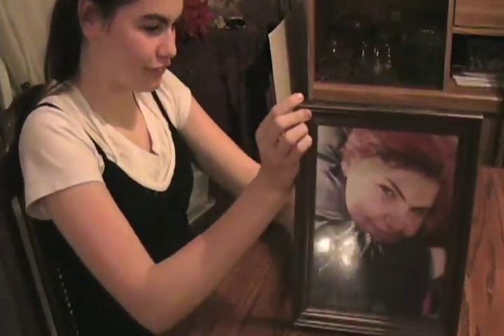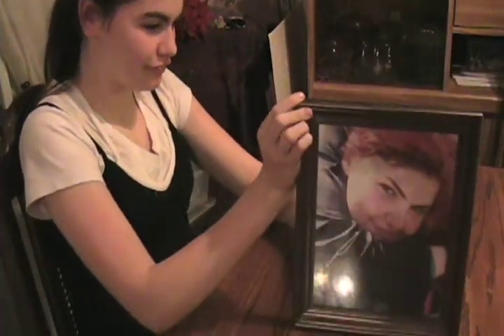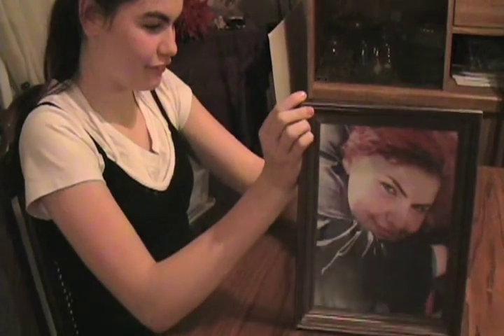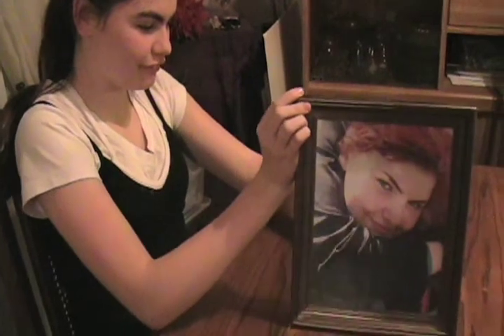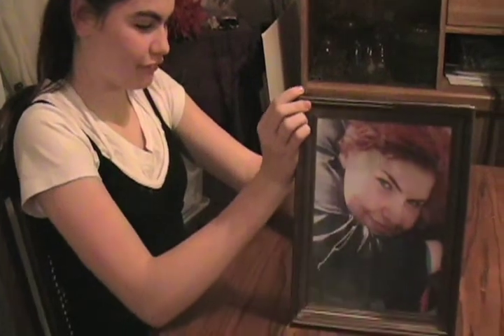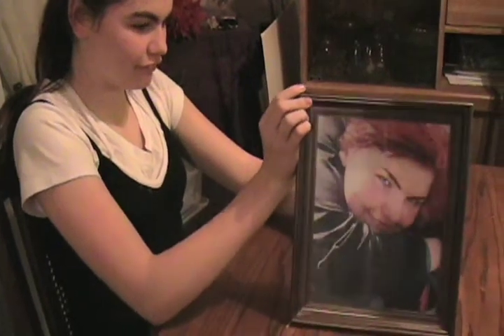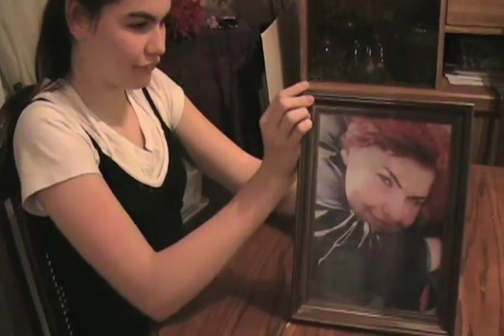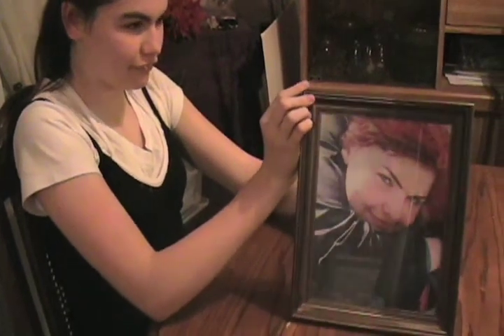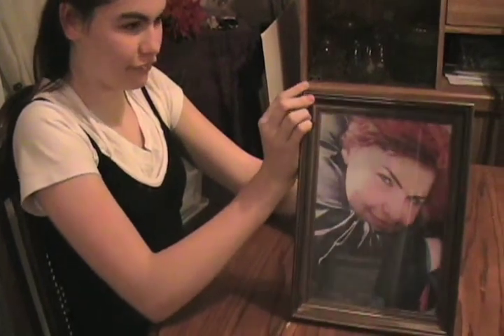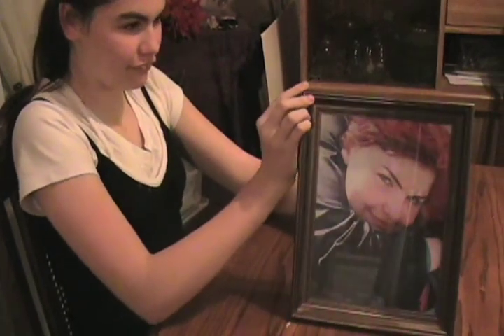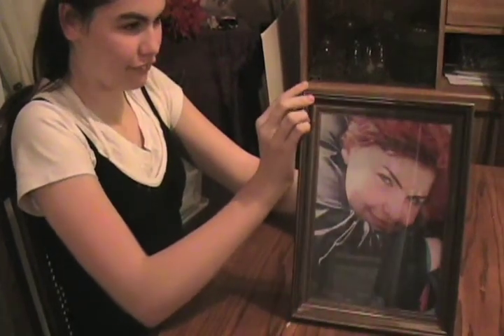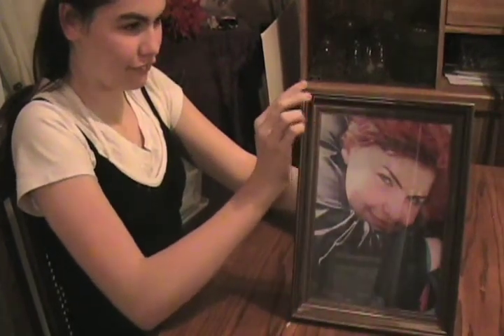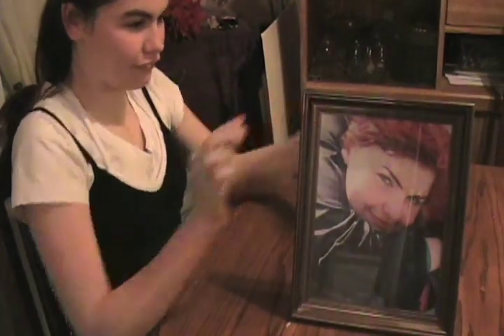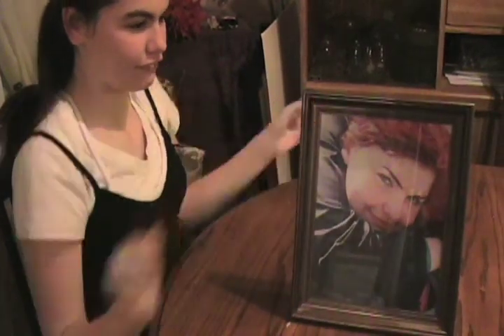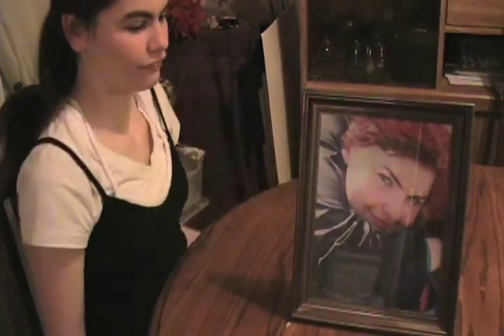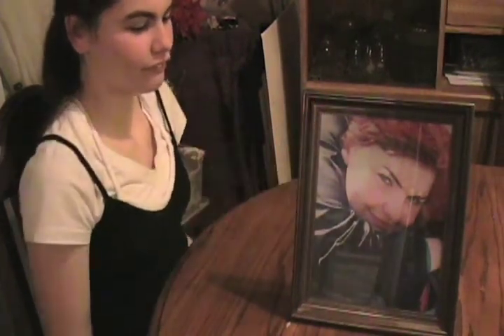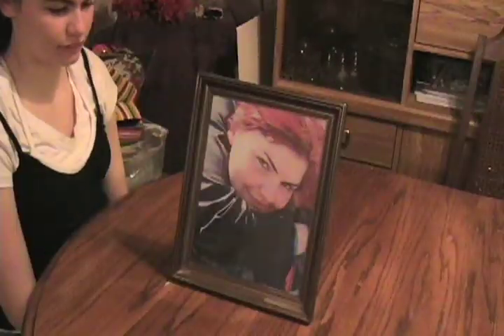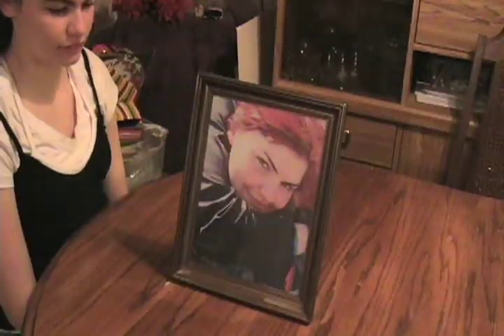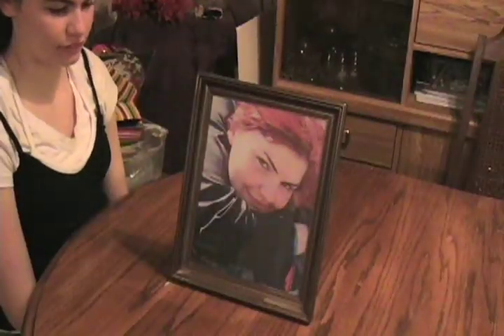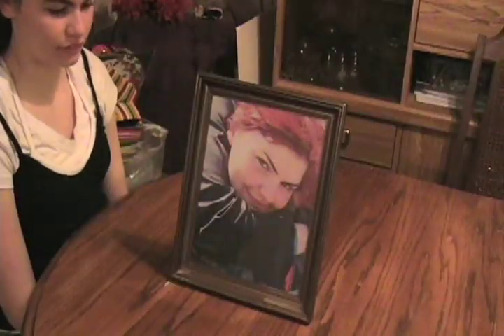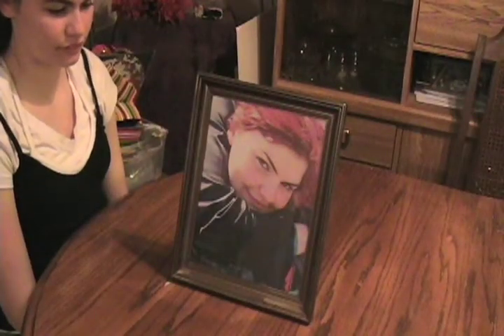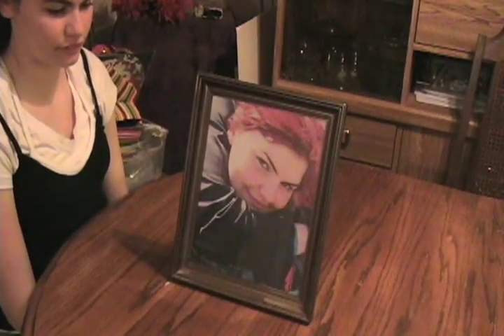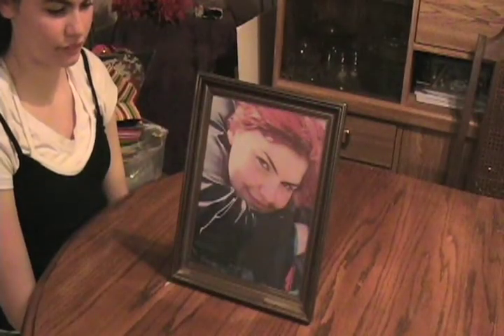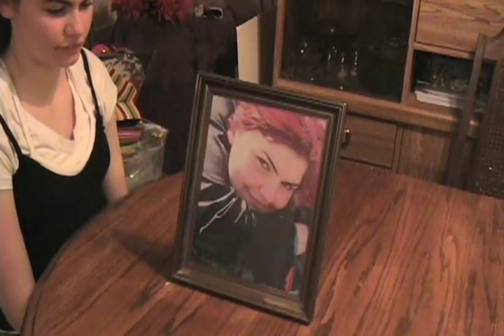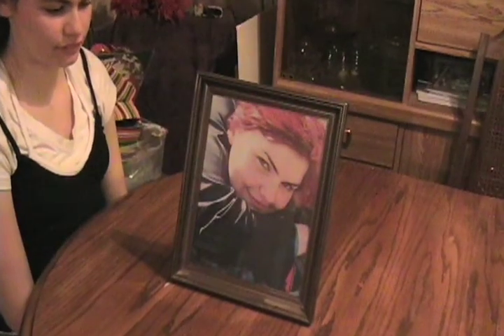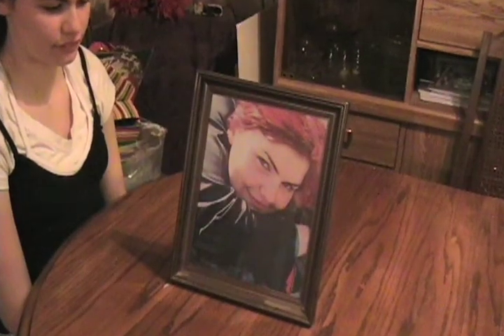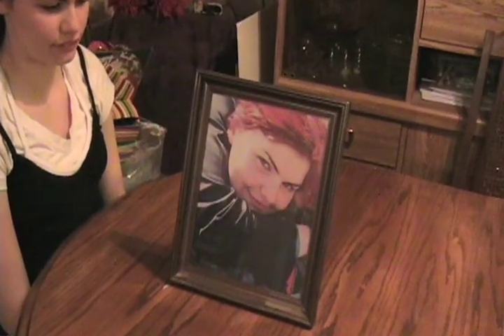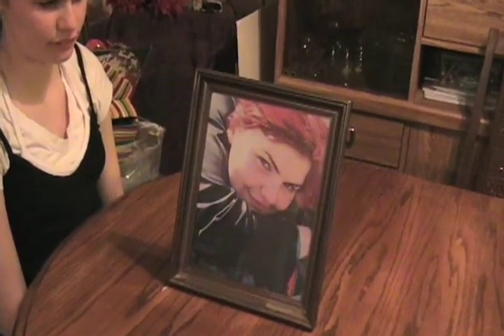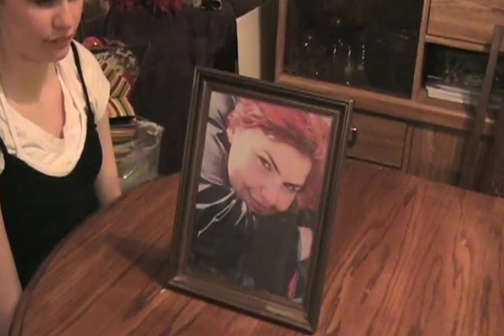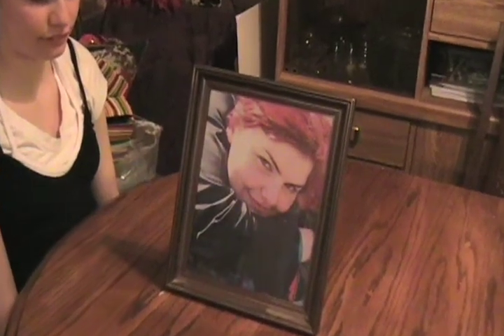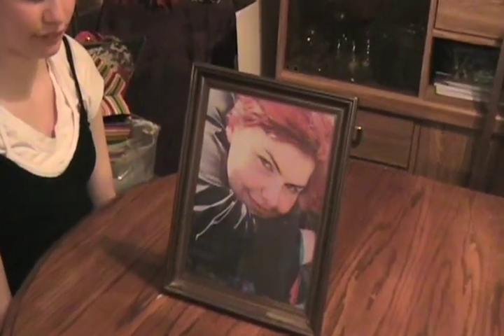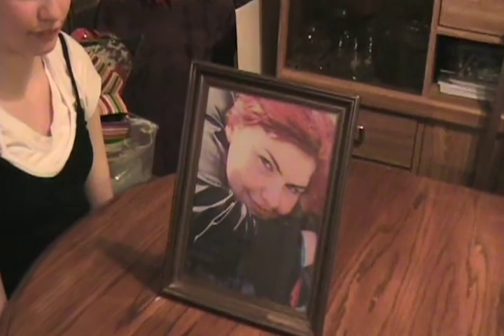Once you have everything back in place, just stand up the frame and then you're complete. And there you have your completed picture frame.